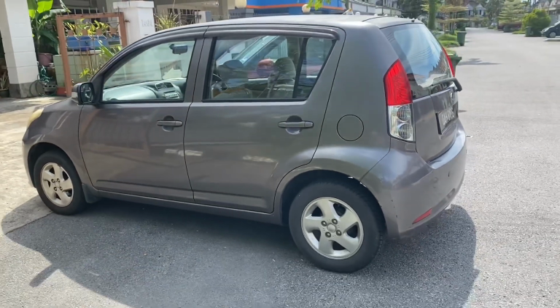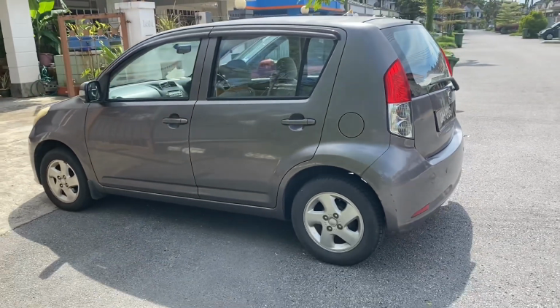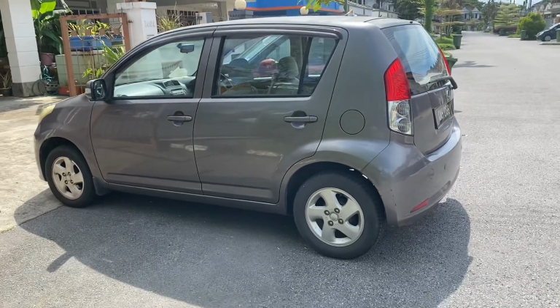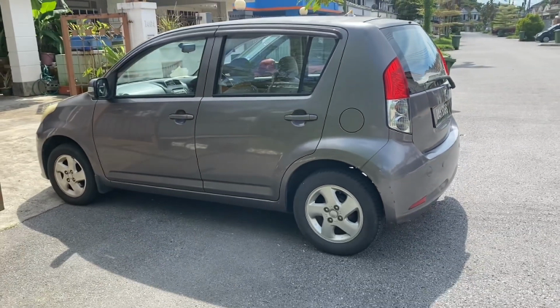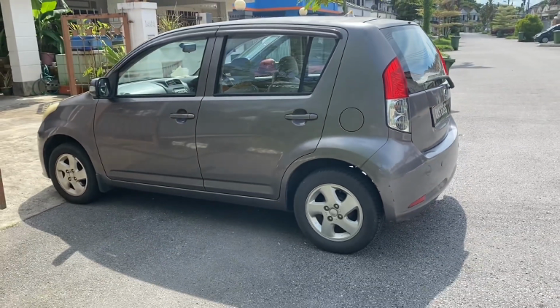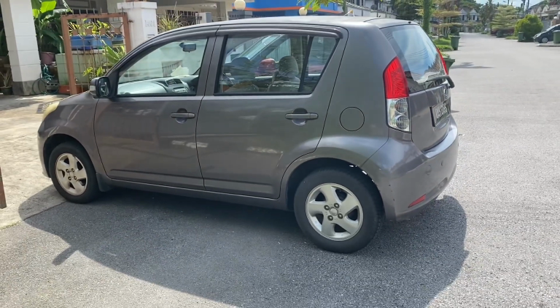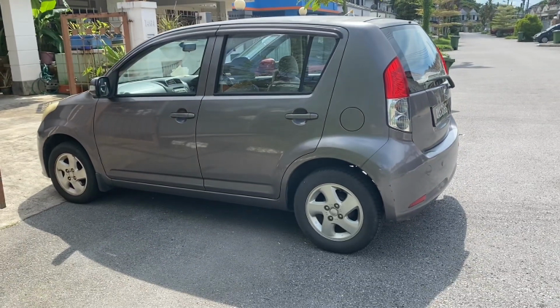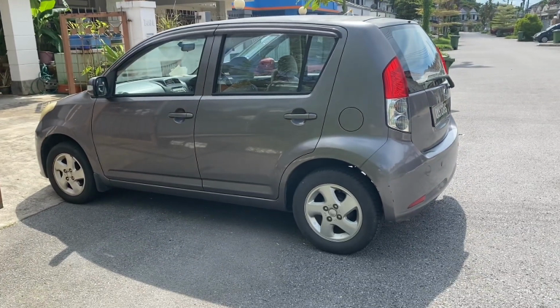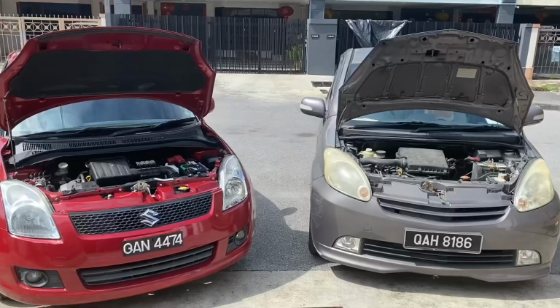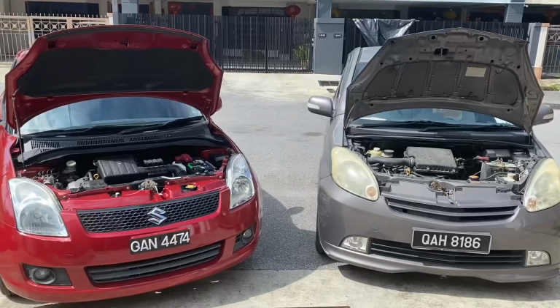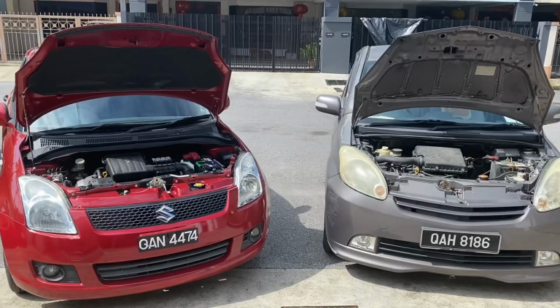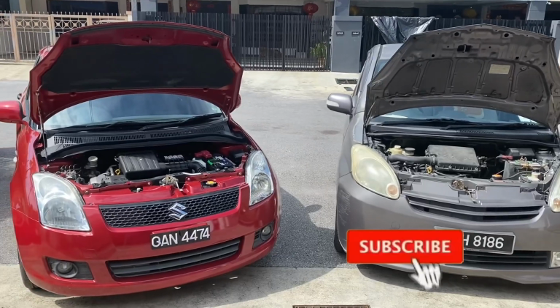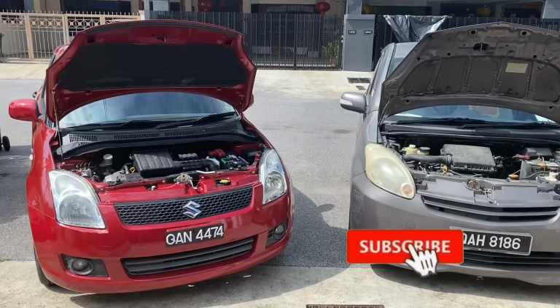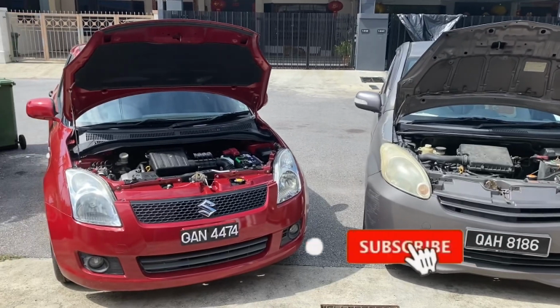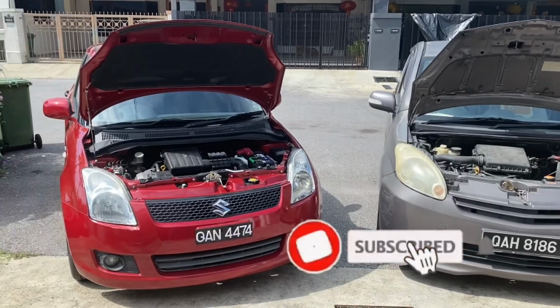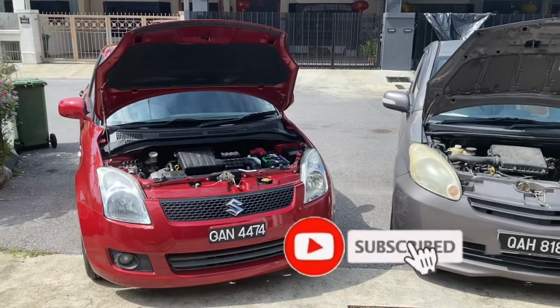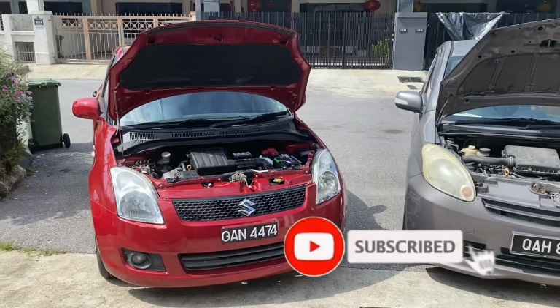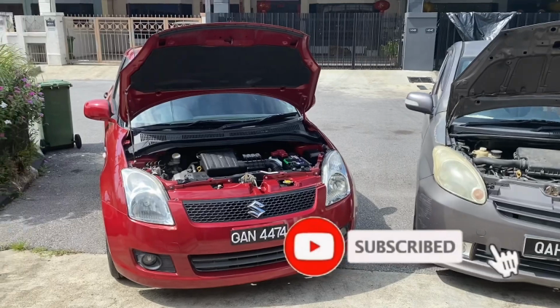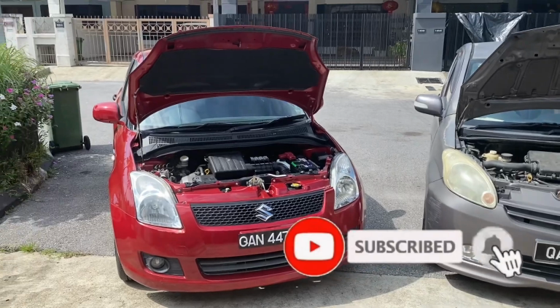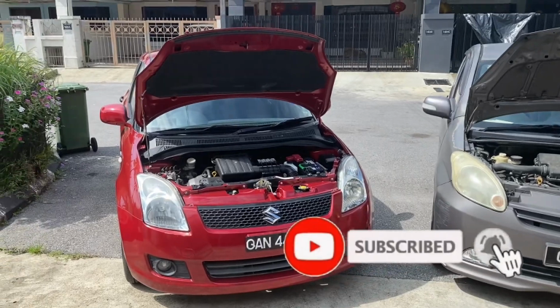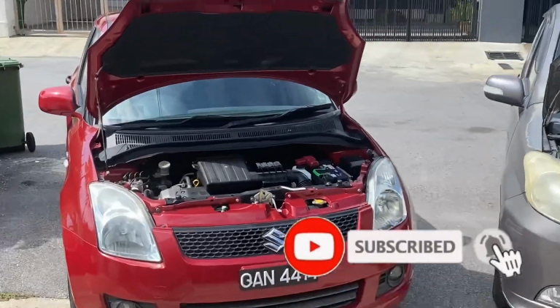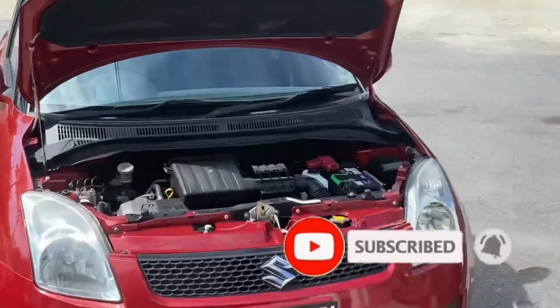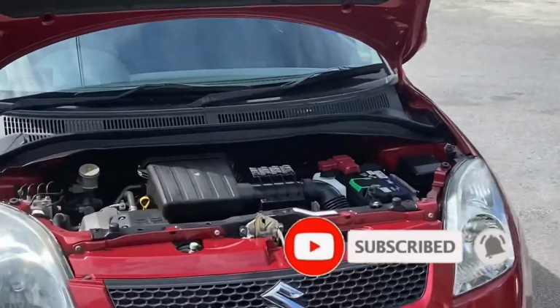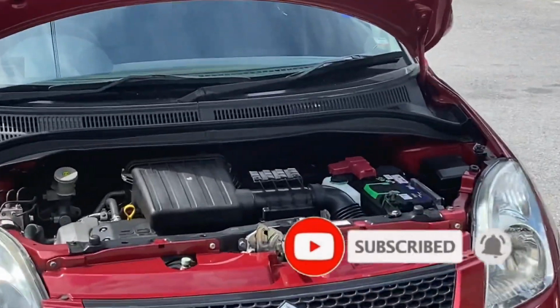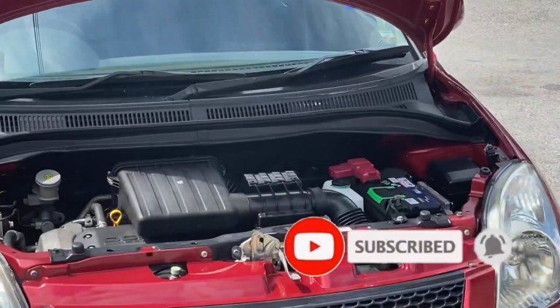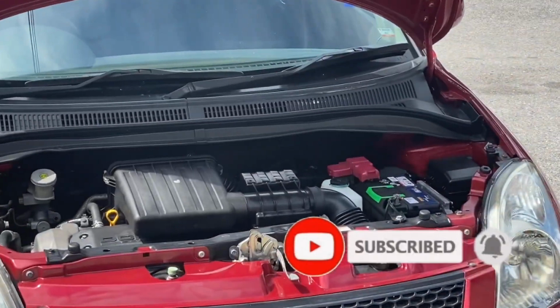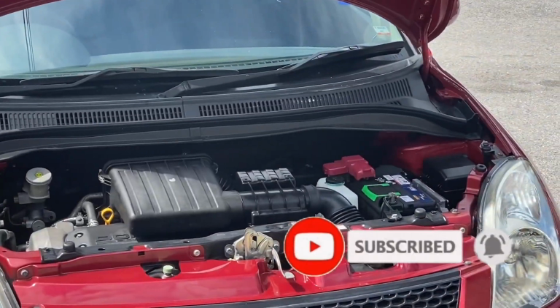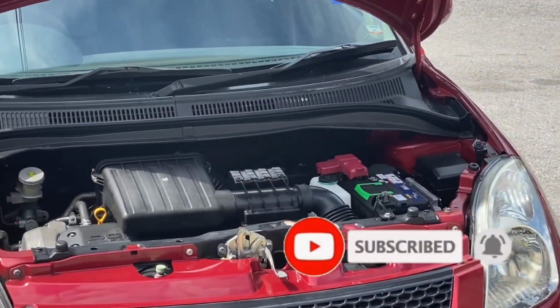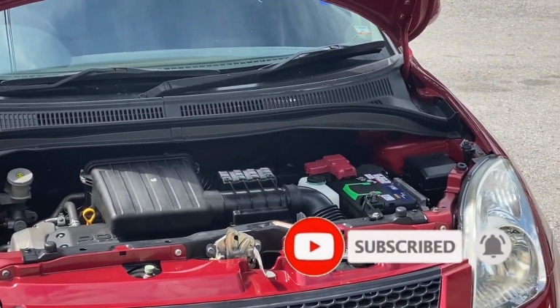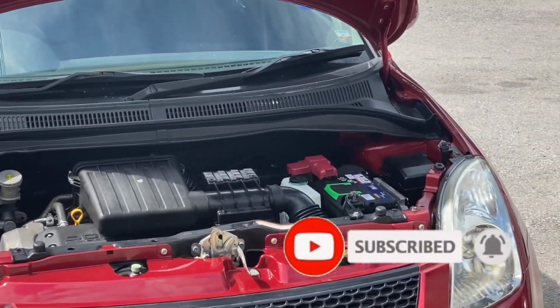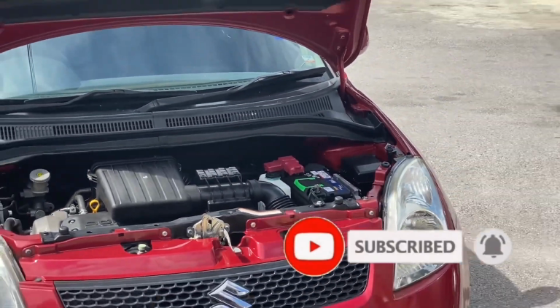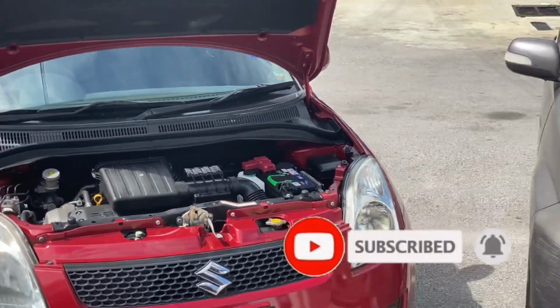If you're new to my channel, please subscribe. I cover reliable cars that have the best value with the least problems. Thank you.